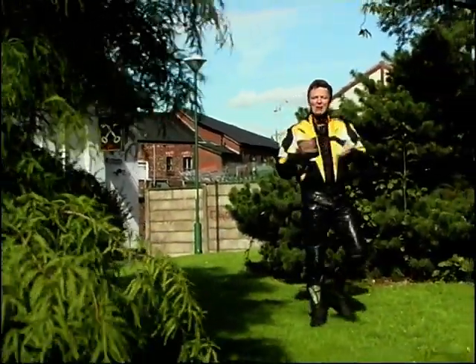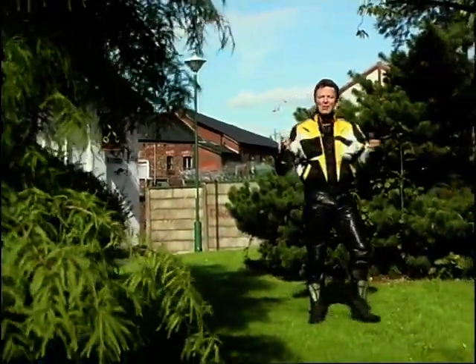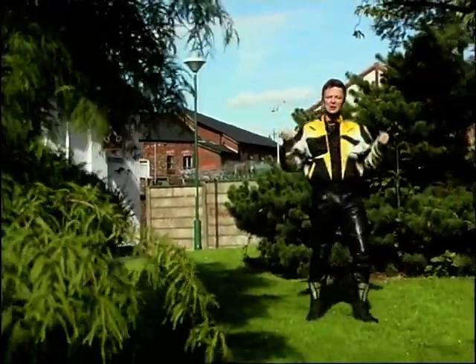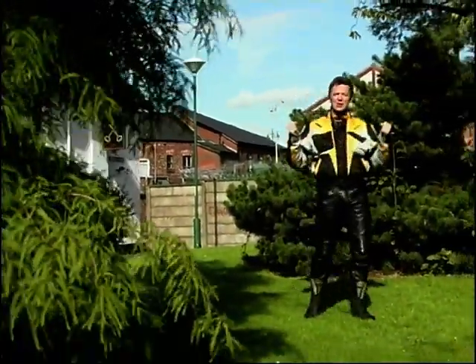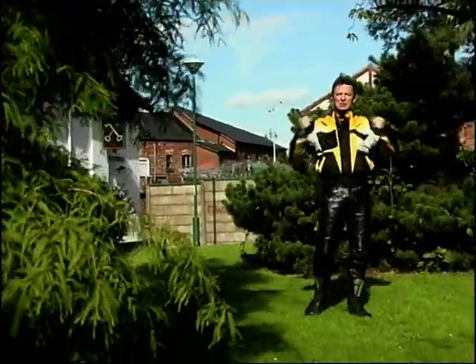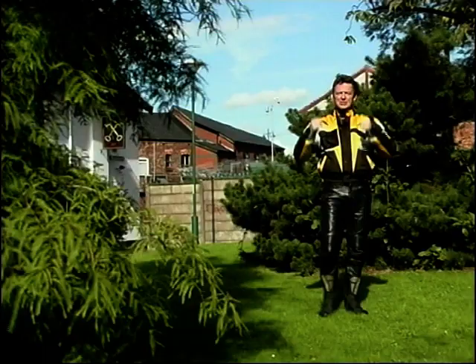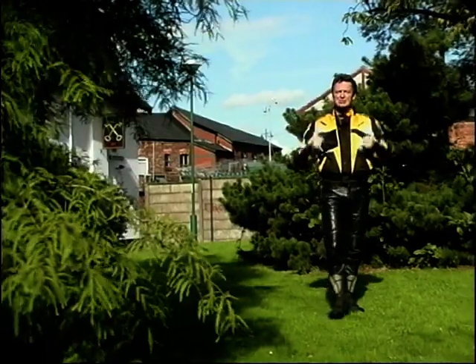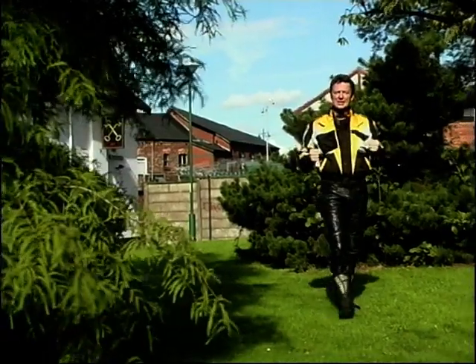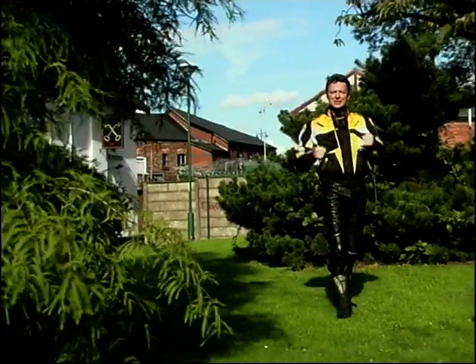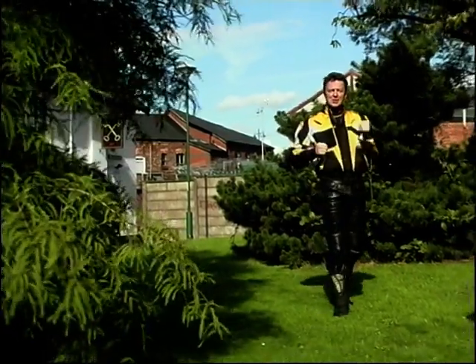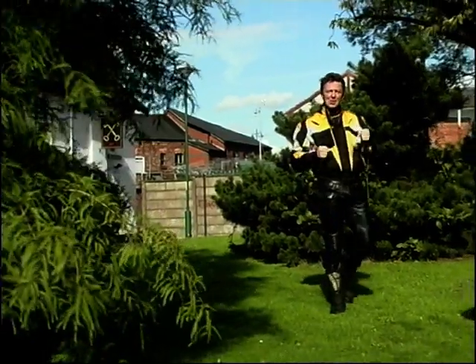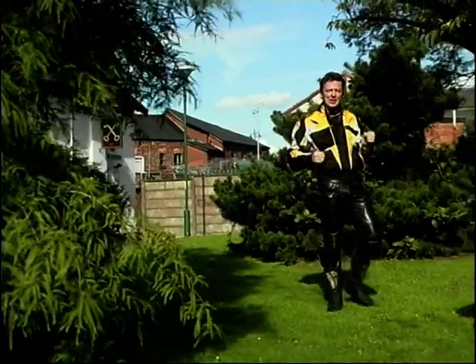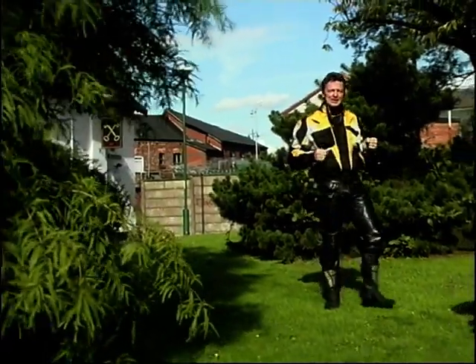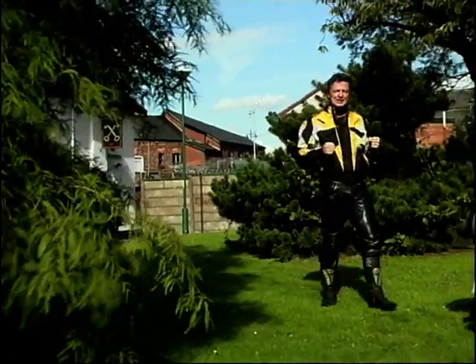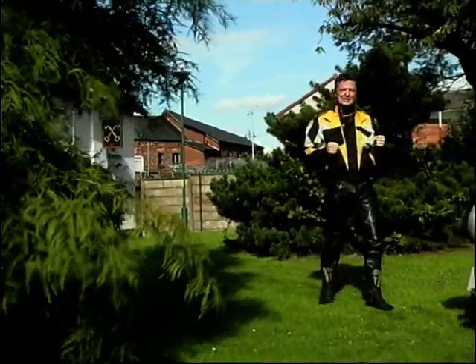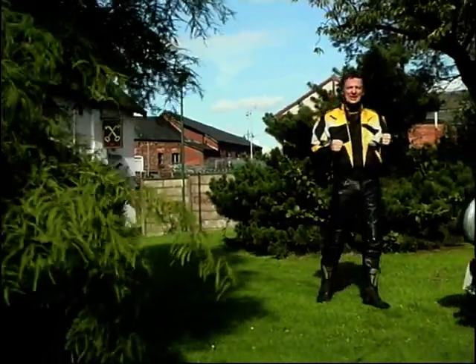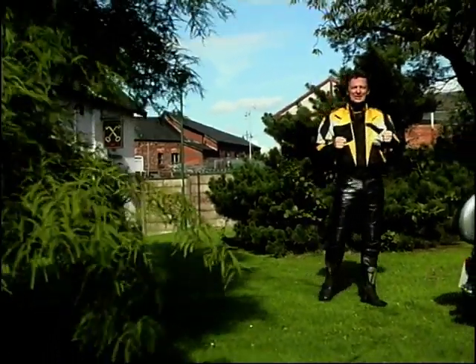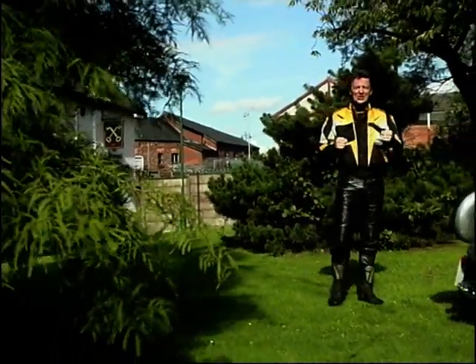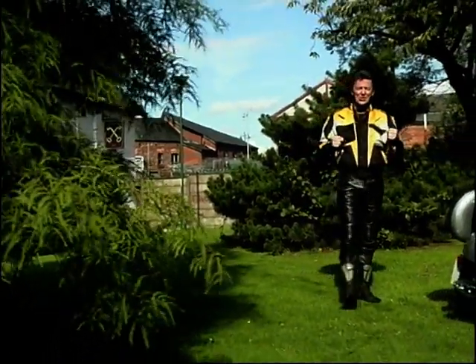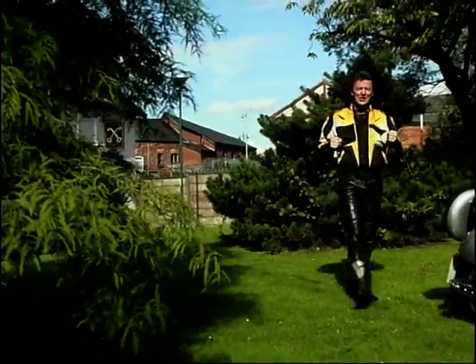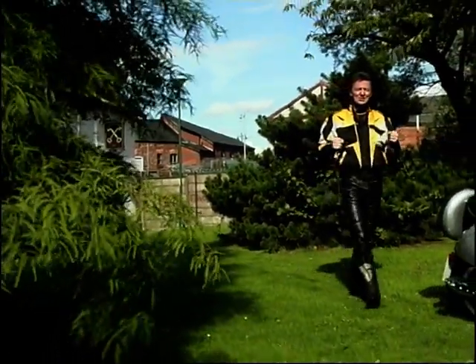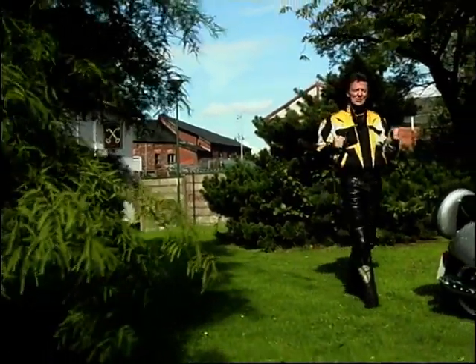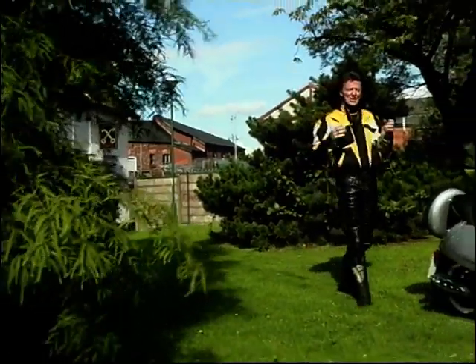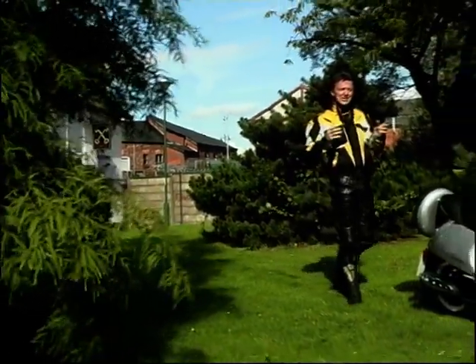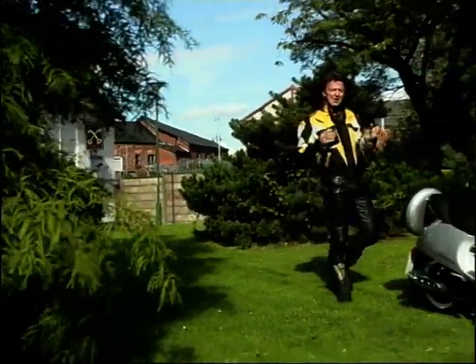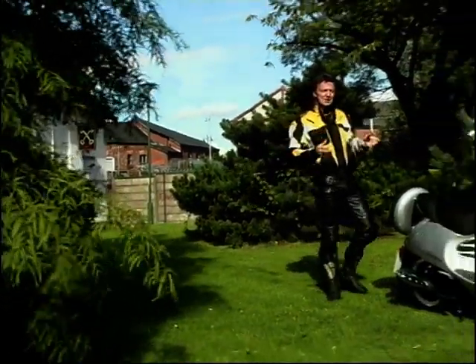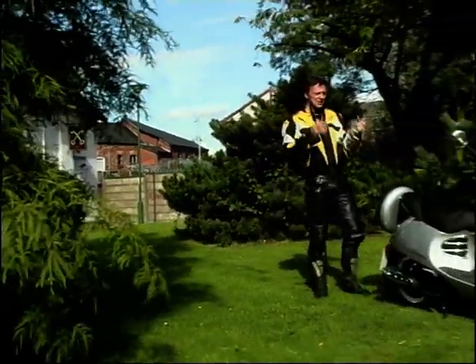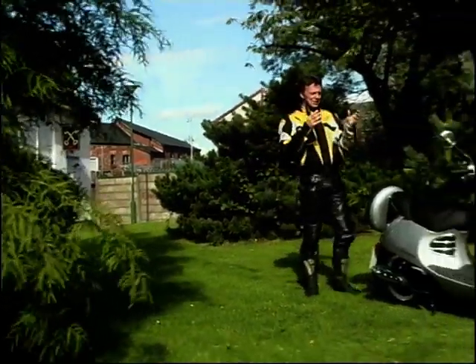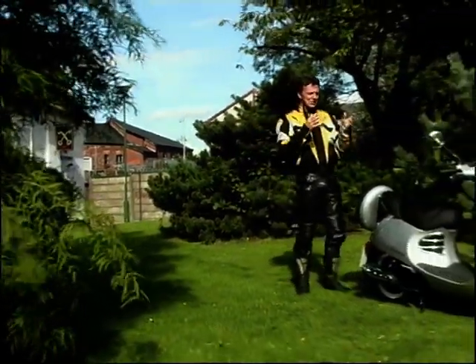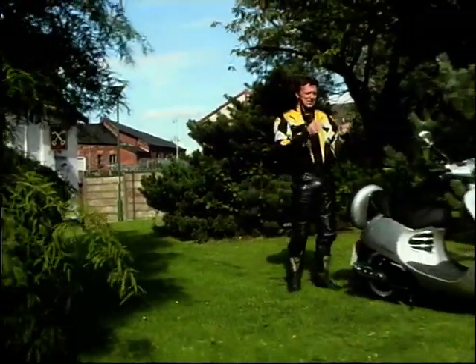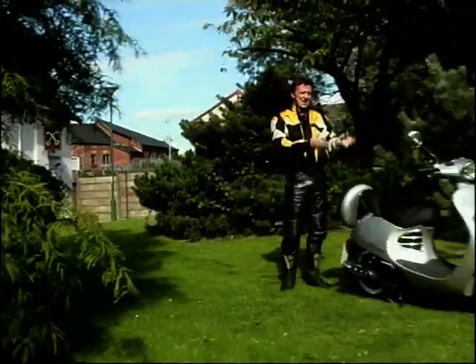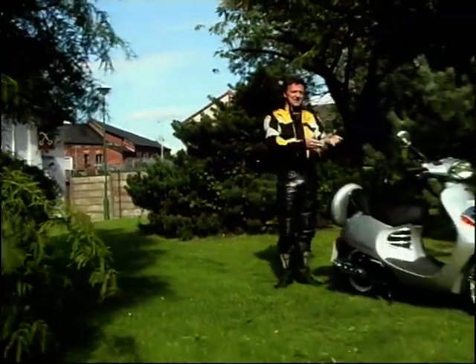A big, throbbing muscle bike, that's what it'll be. Well, not quite. What he actually meant was this.